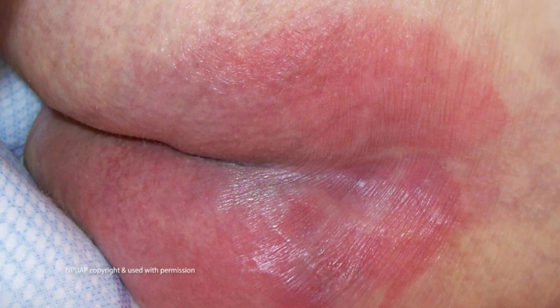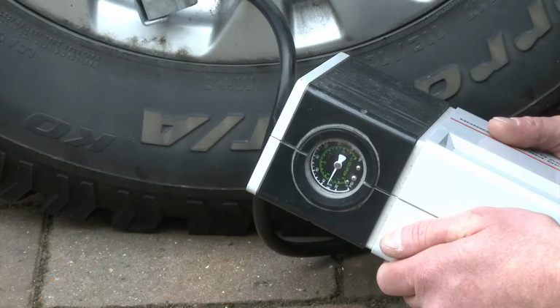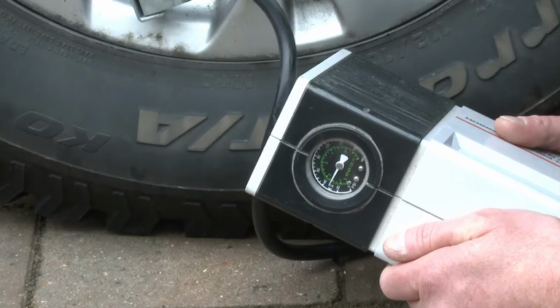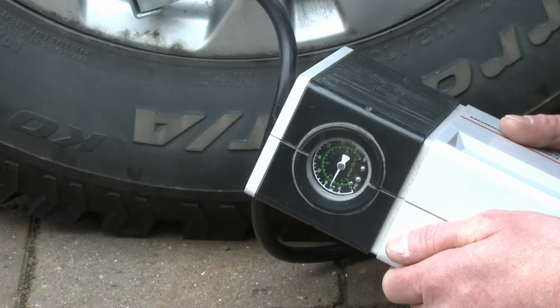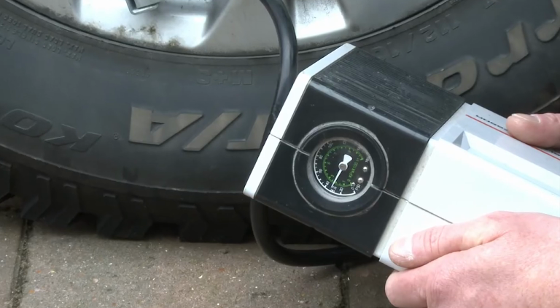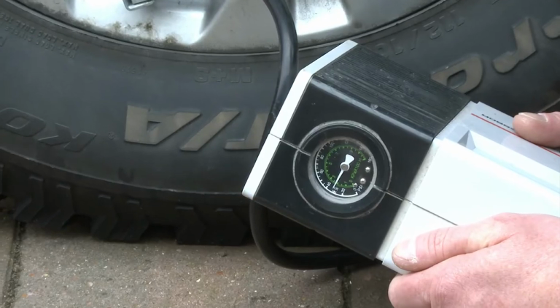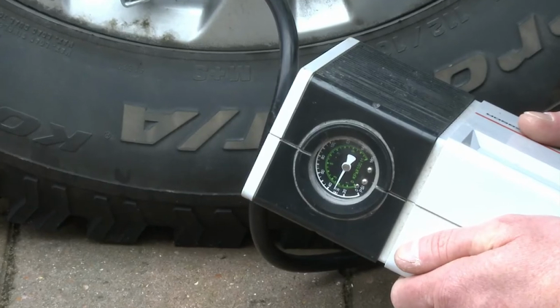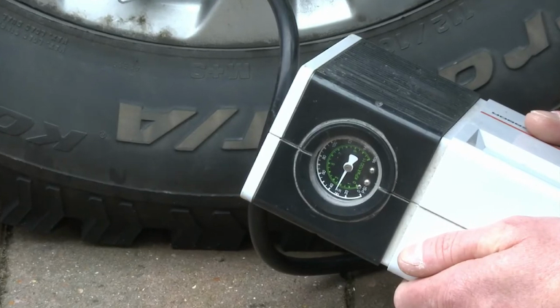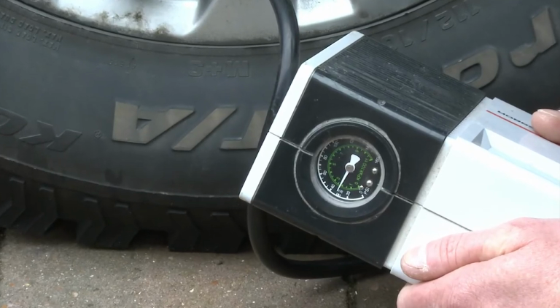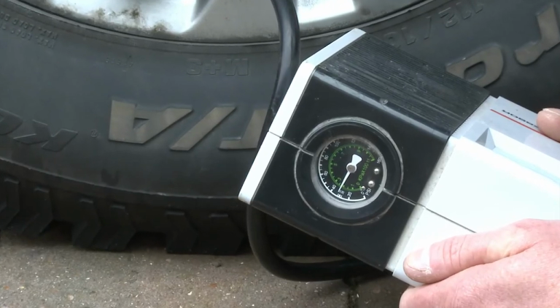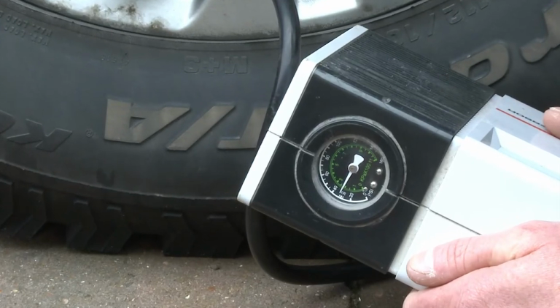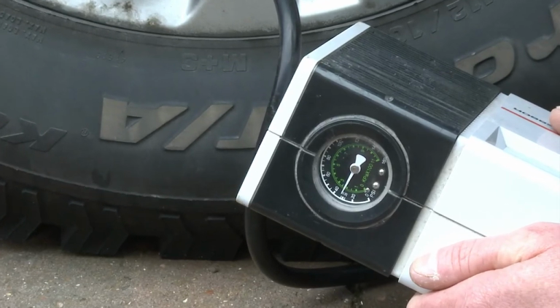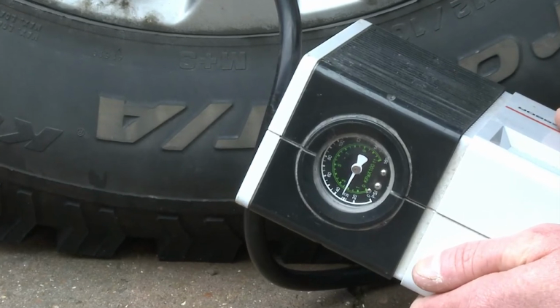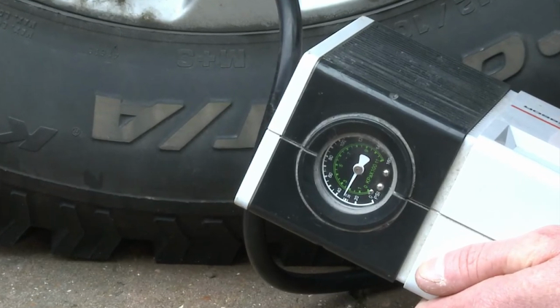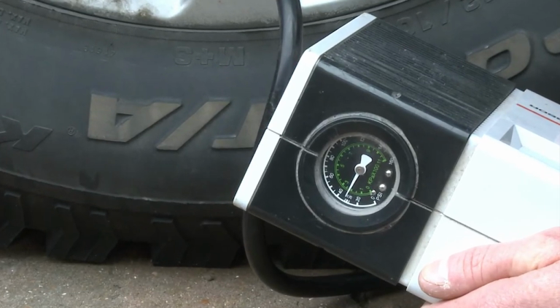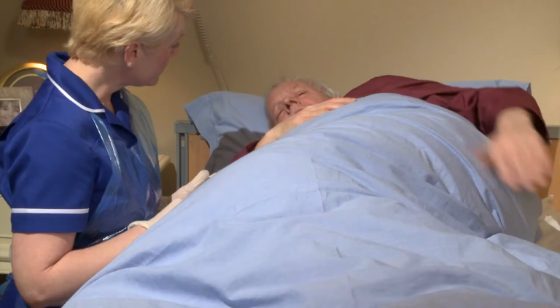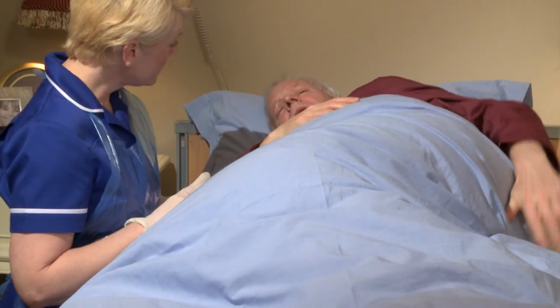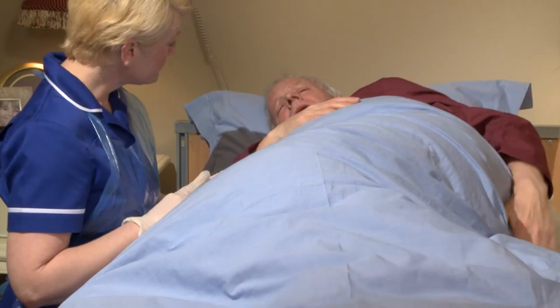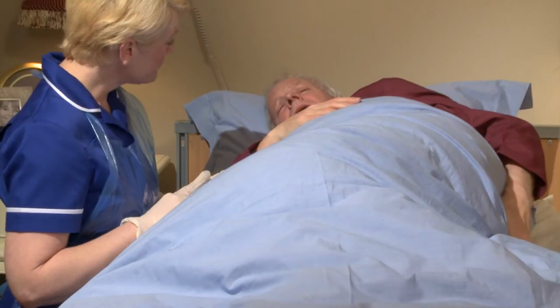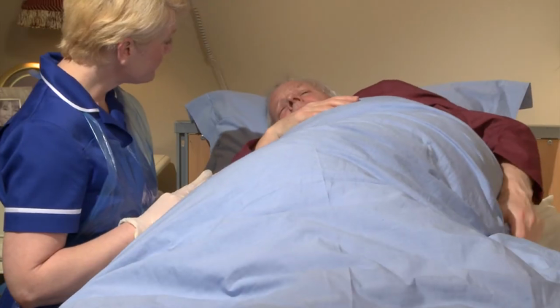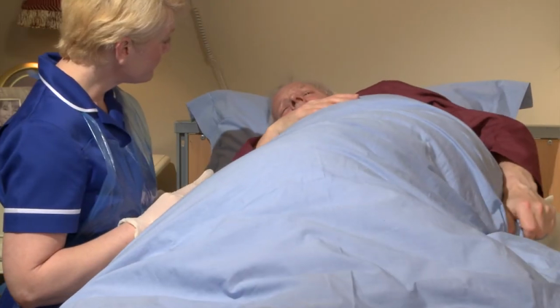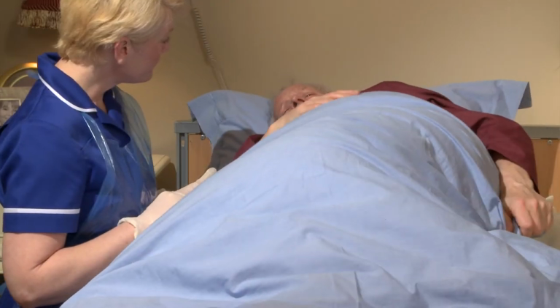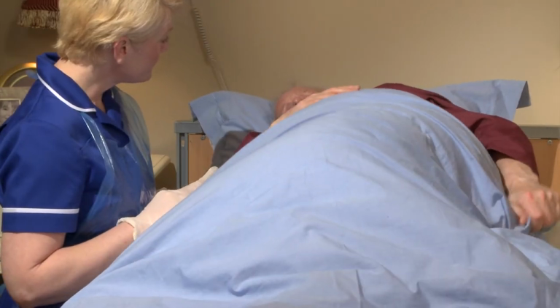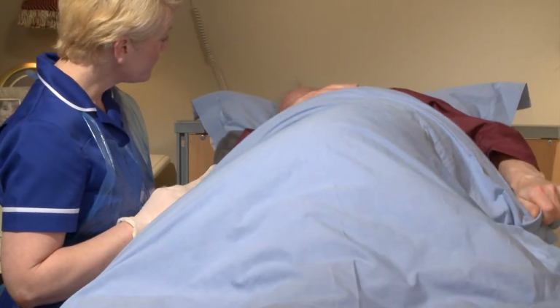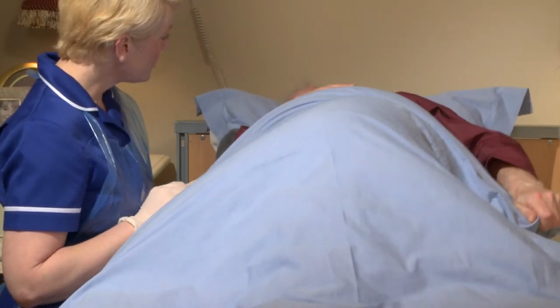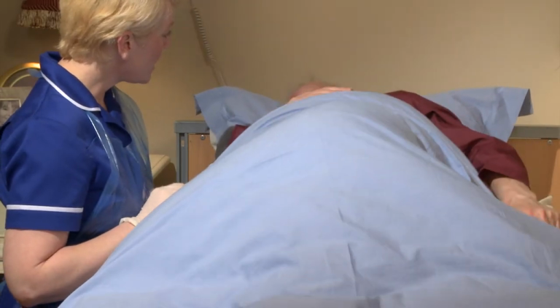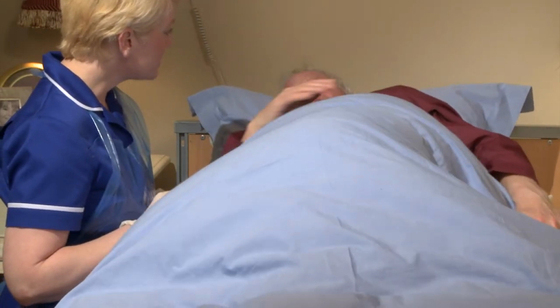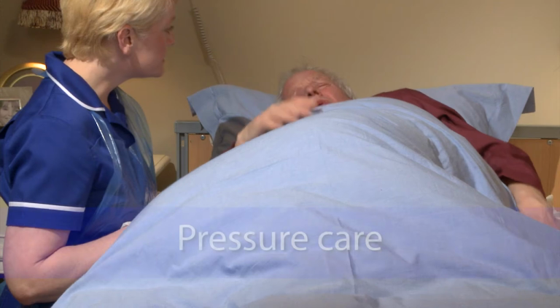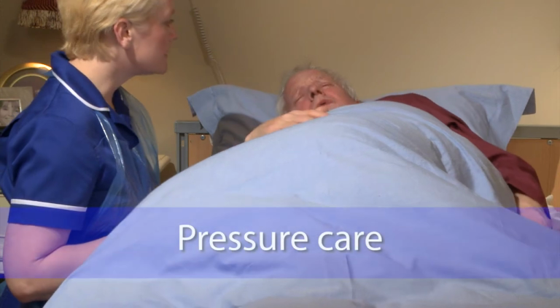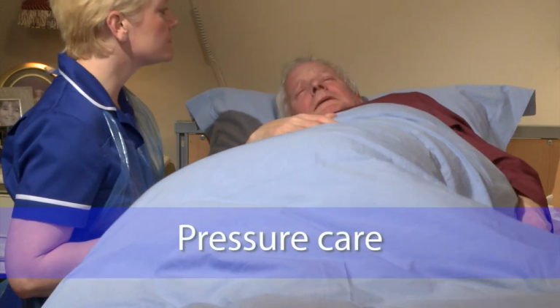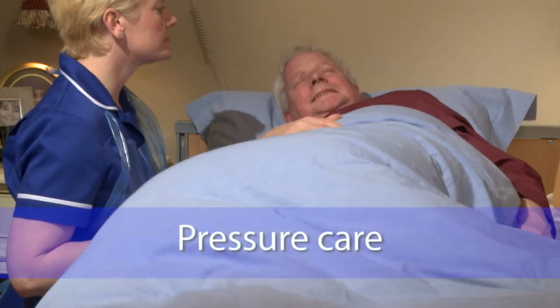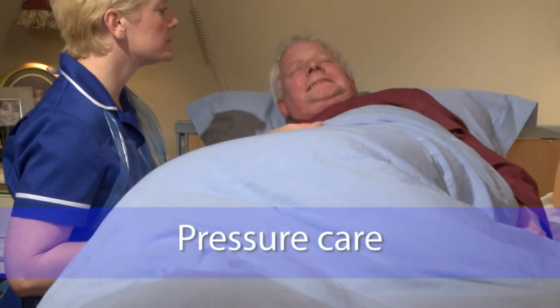Since such a problem is due to pressure, preventing the problem is known as pressure care.